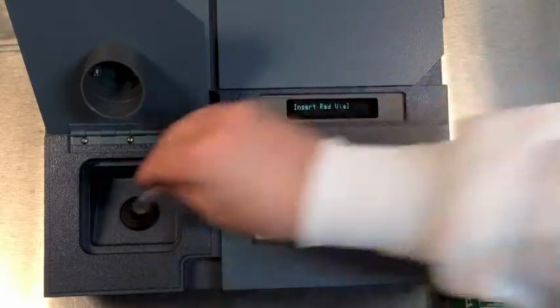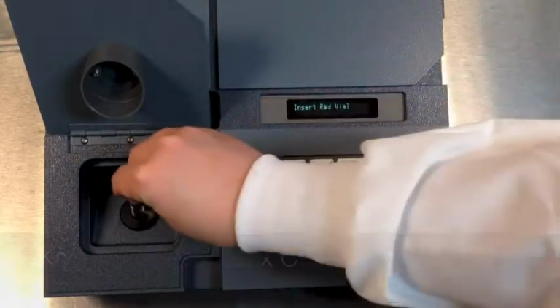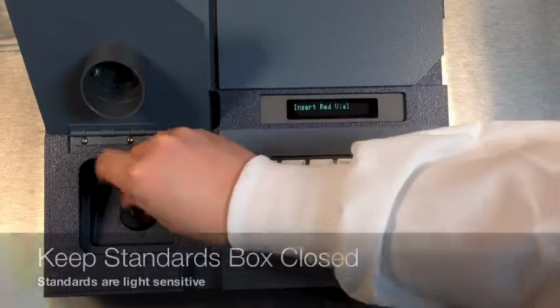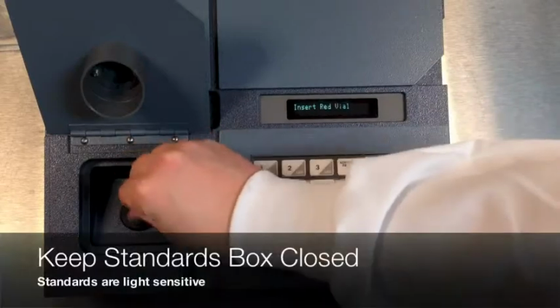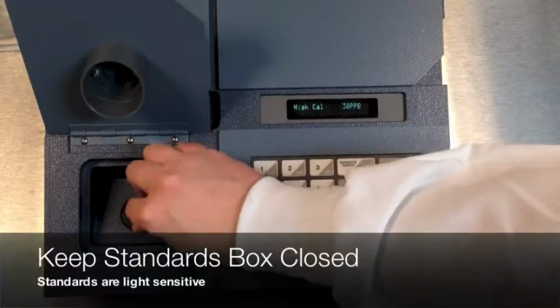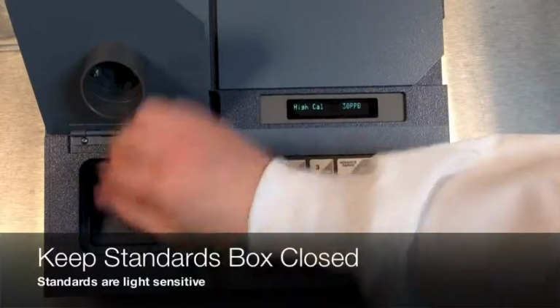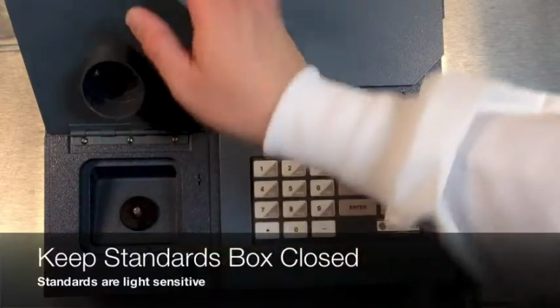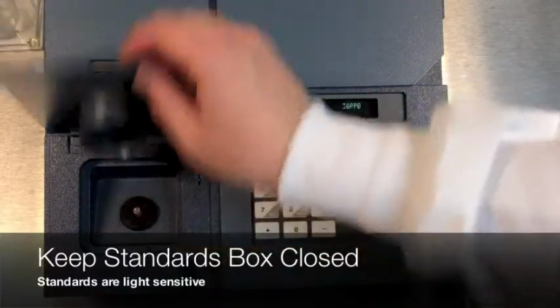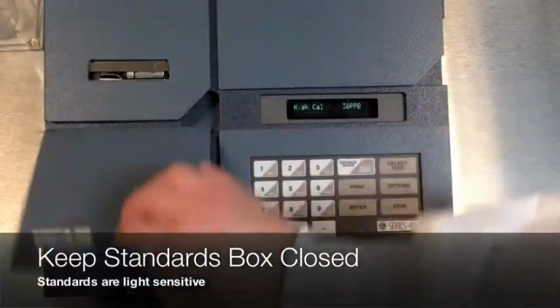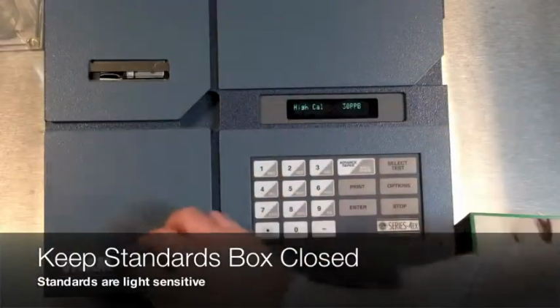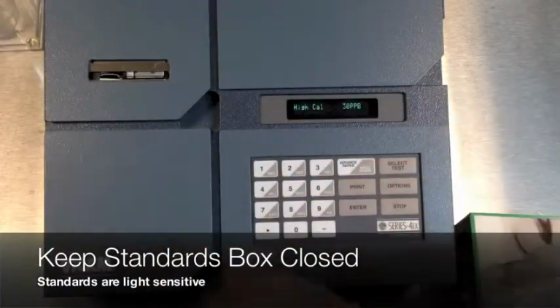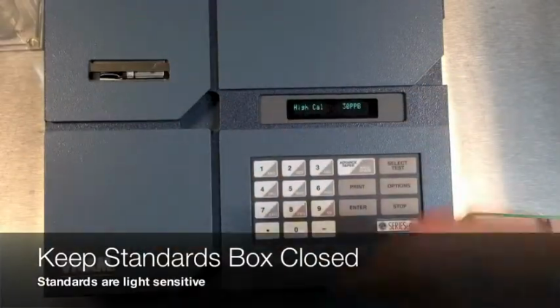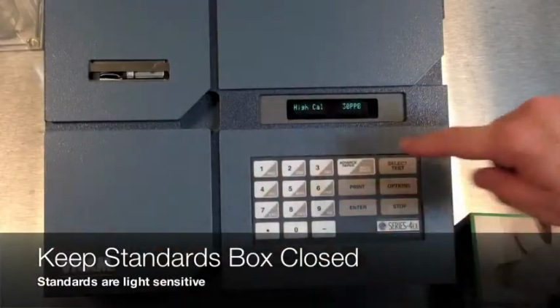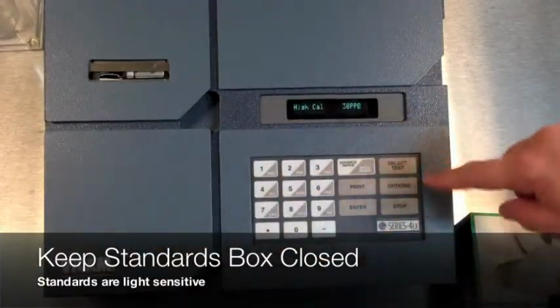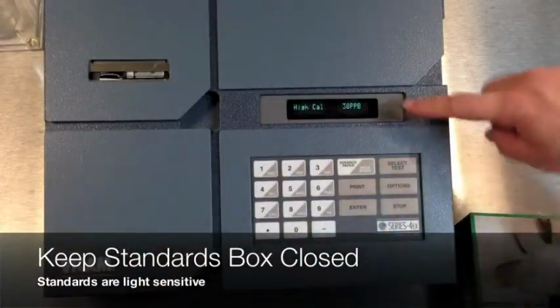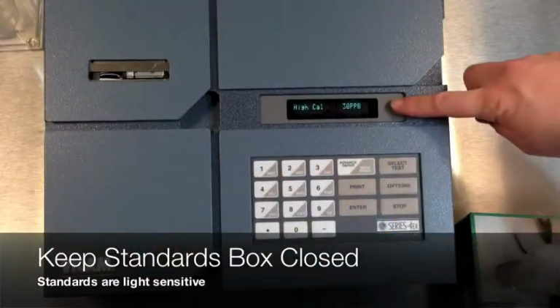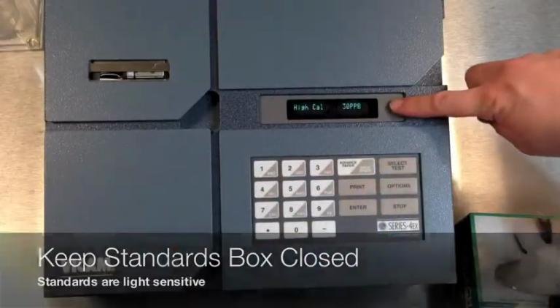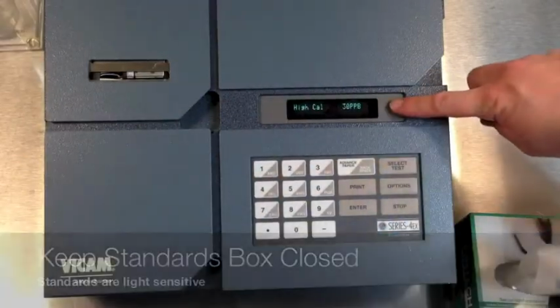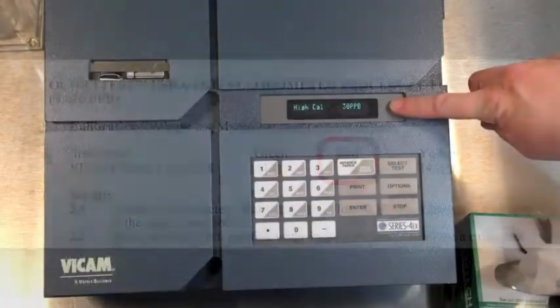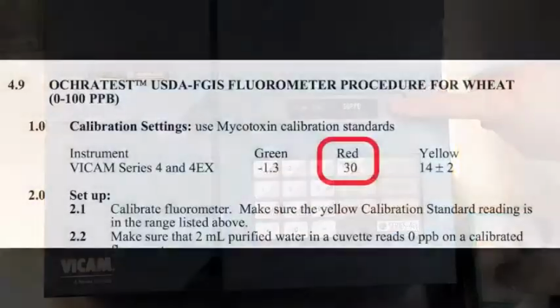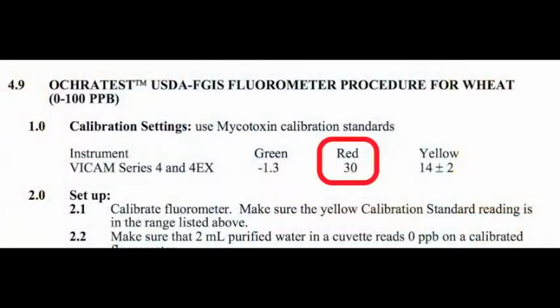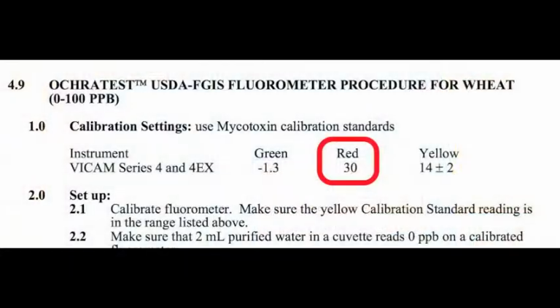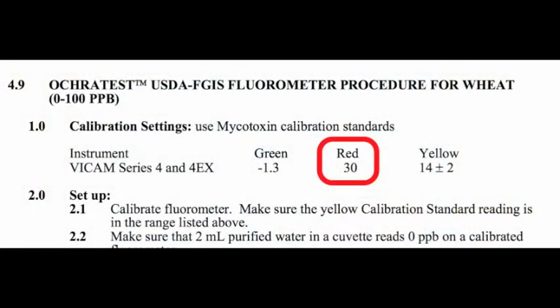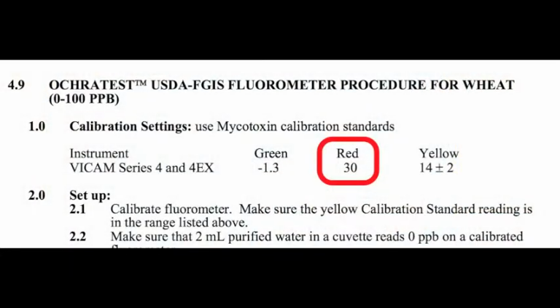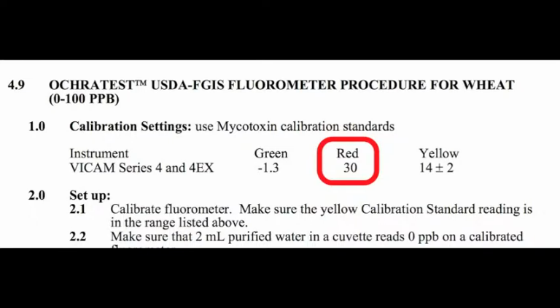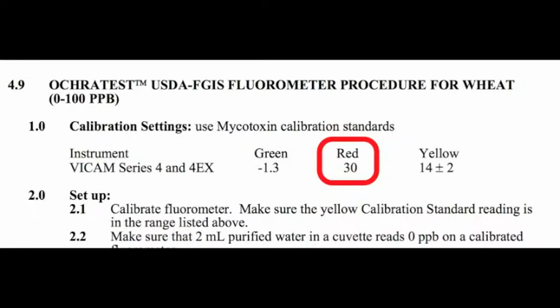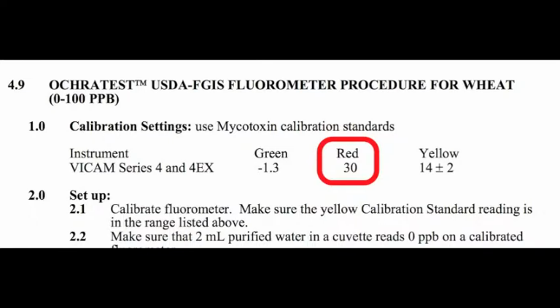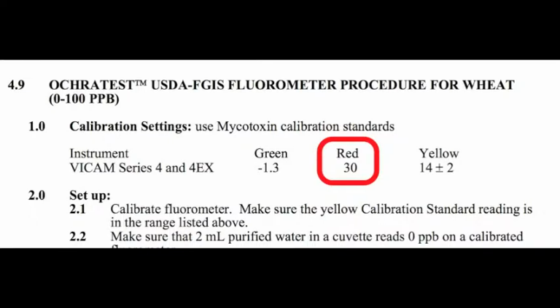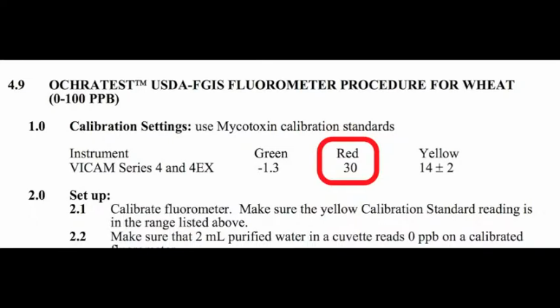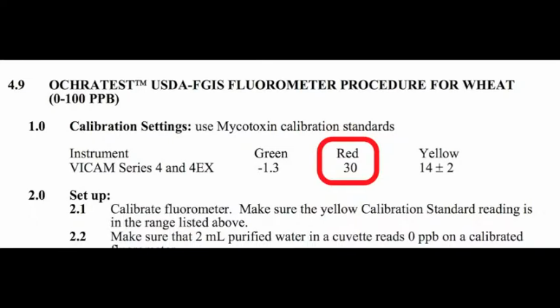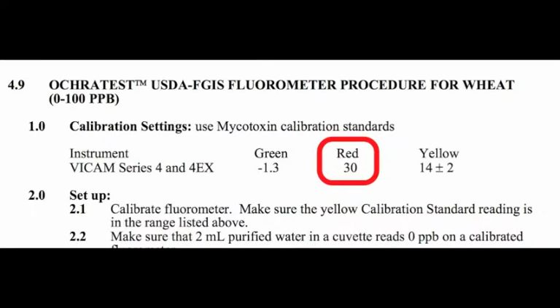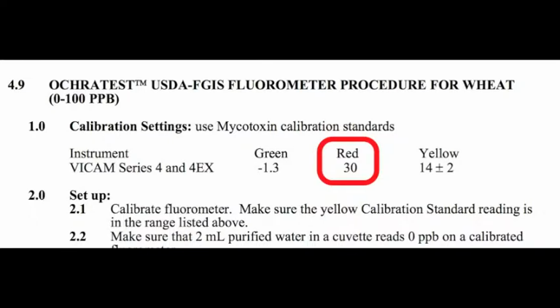The screen will then show the current calibration settings. Use the calibration setting from the current procedures manual, then press Enter.